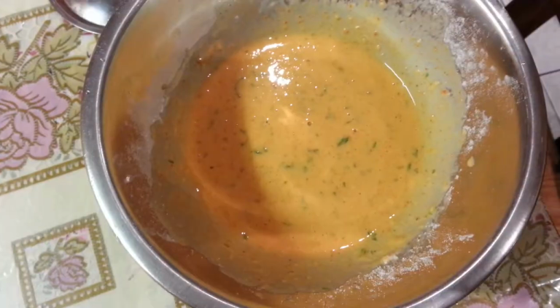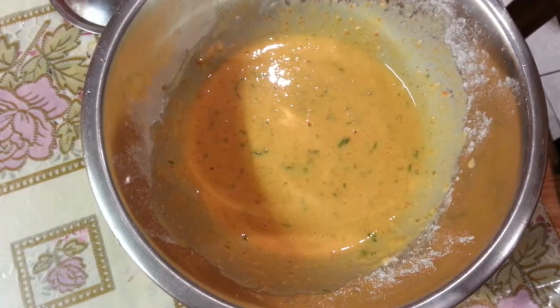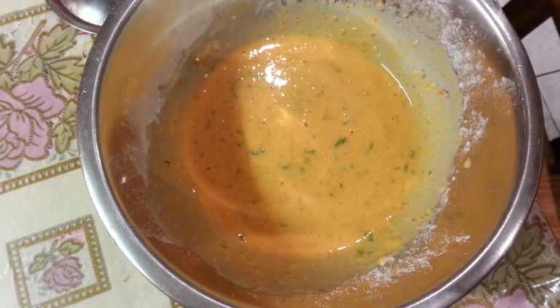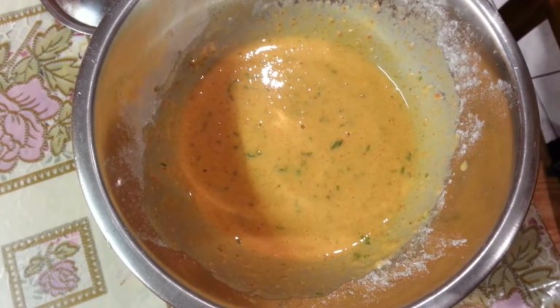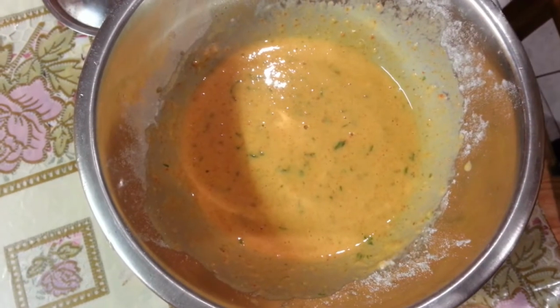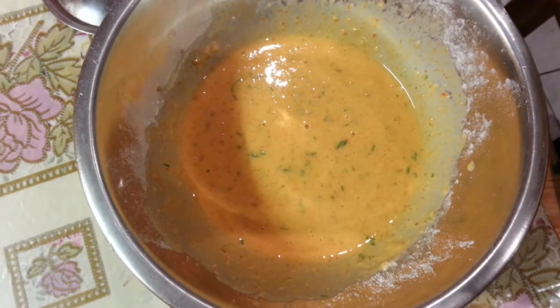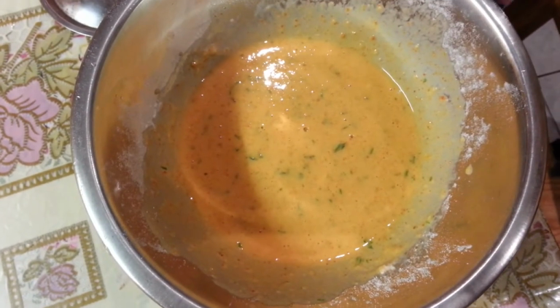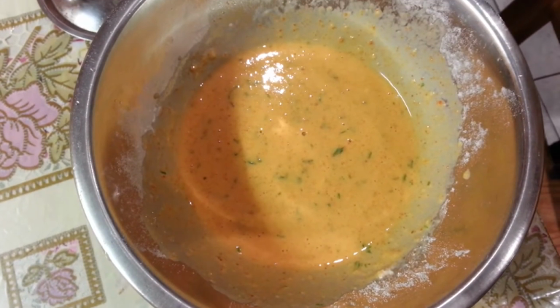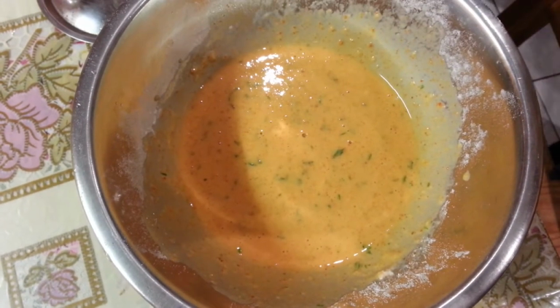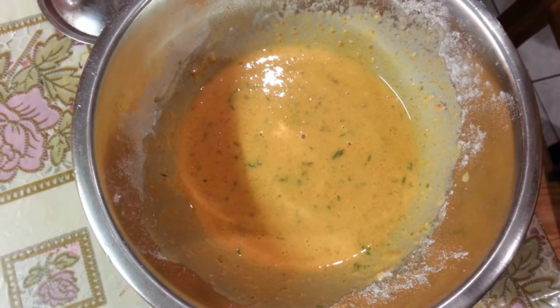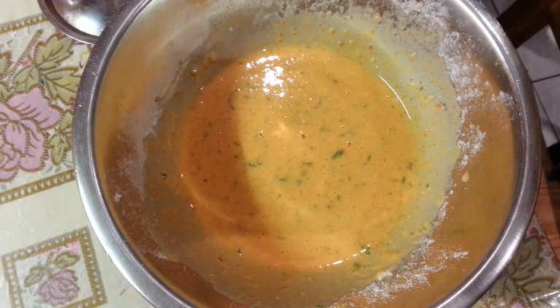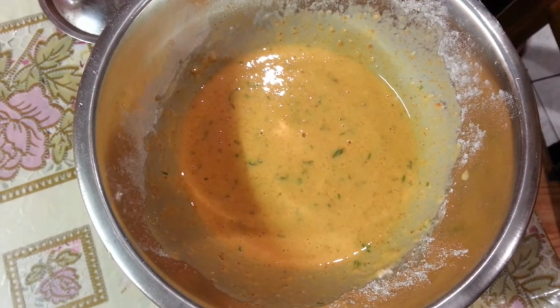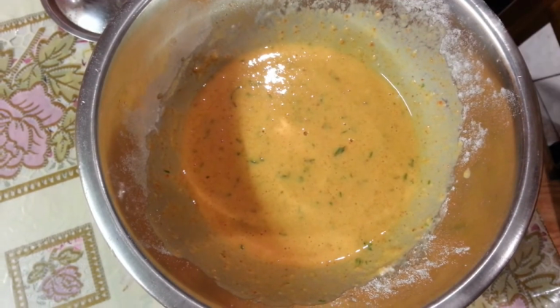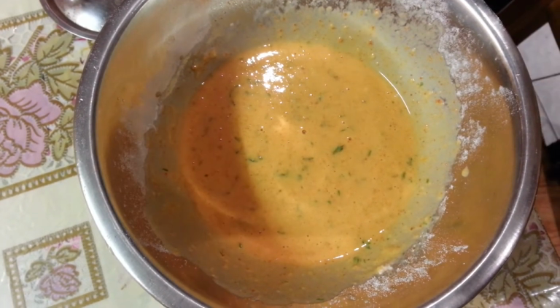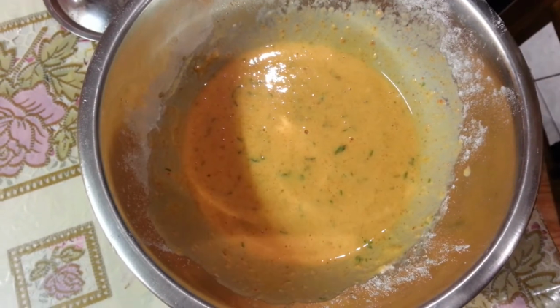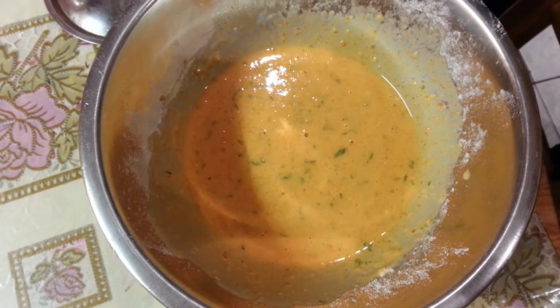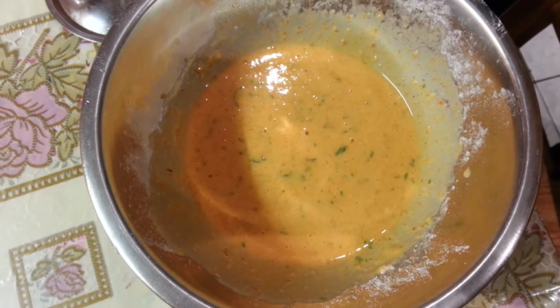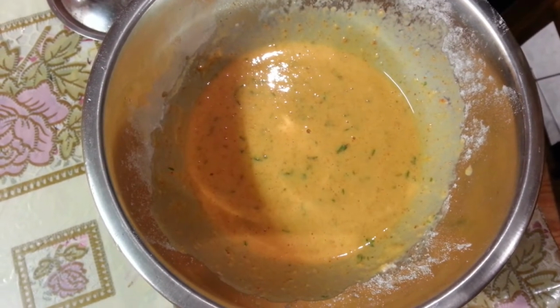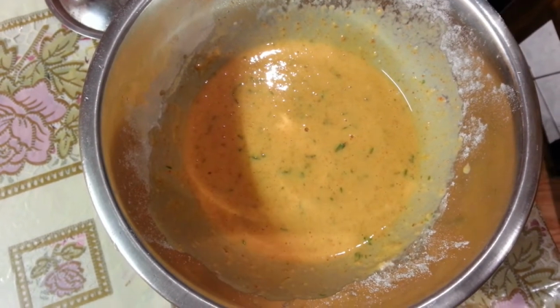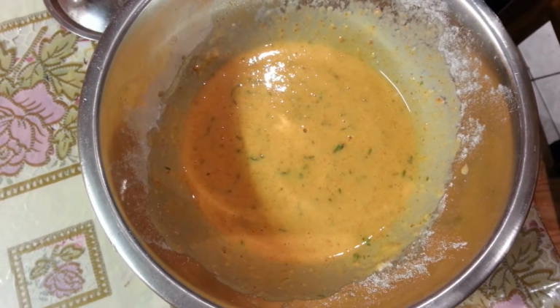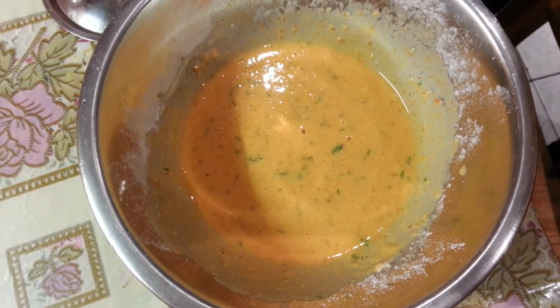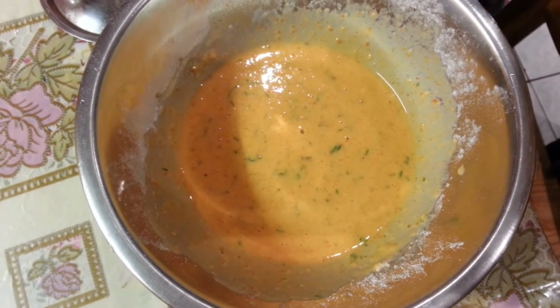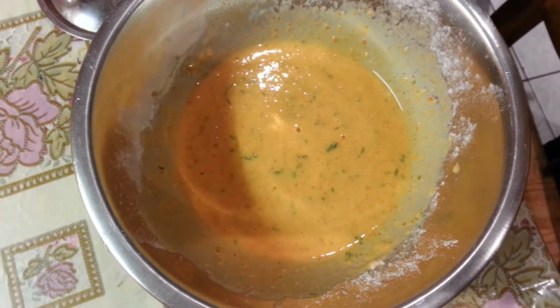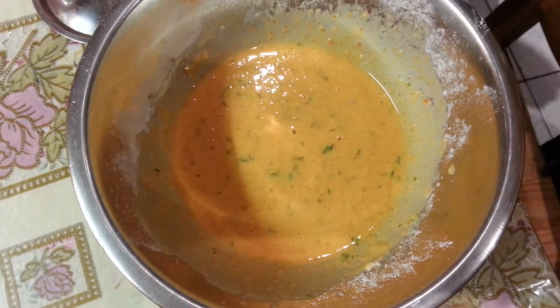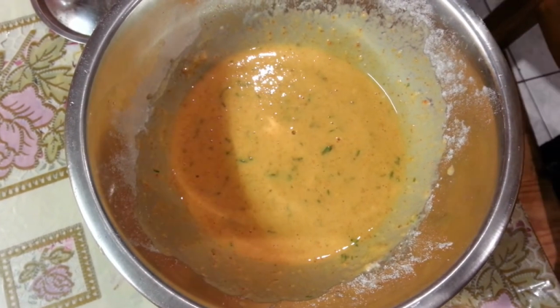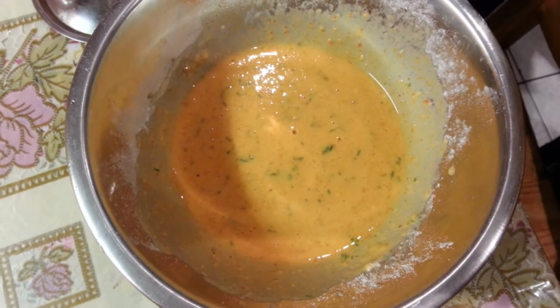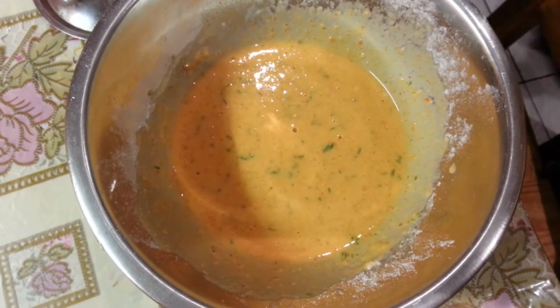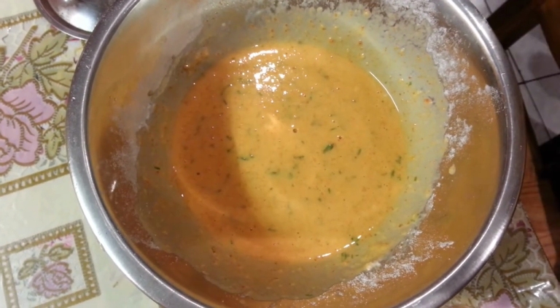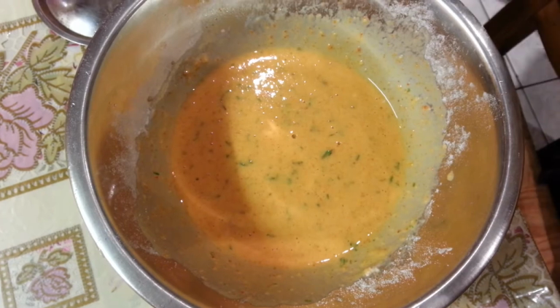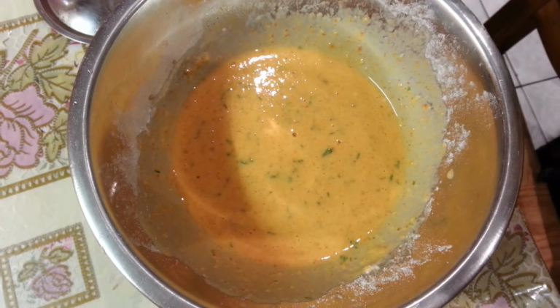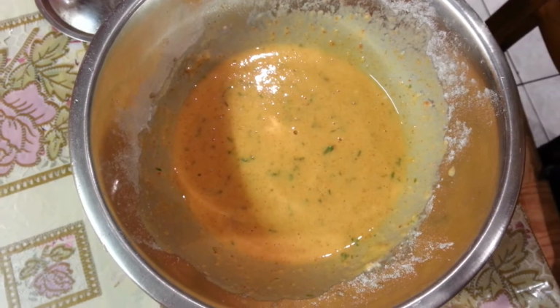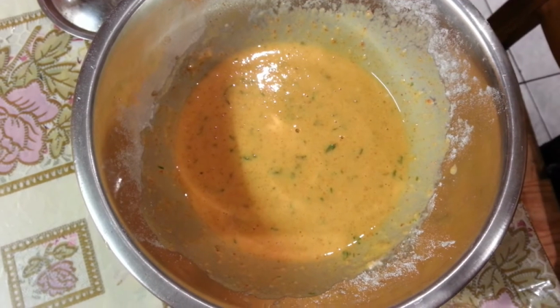Alright, here we are — the mix is ready. Now we're going to make the spicy Indian pancake.